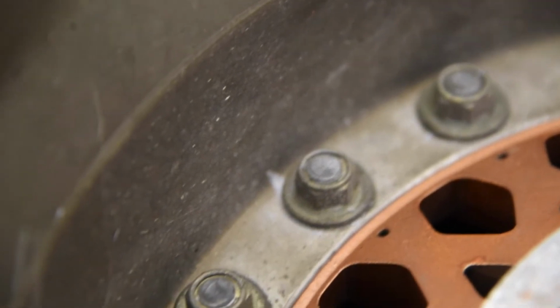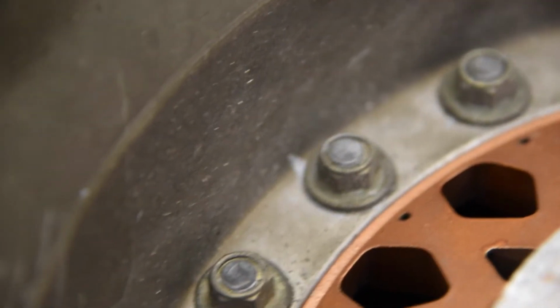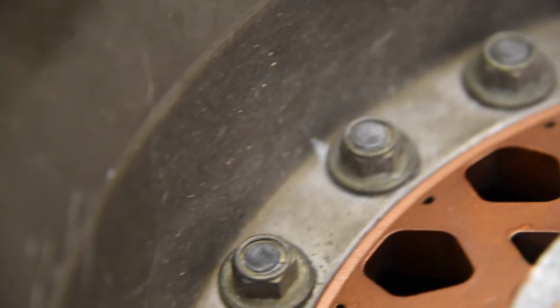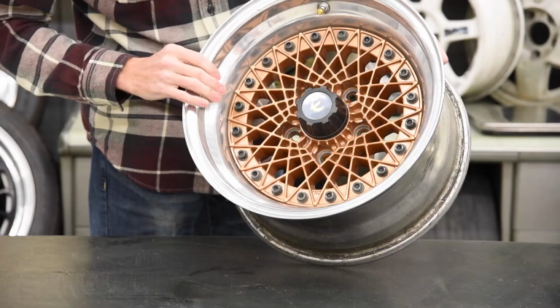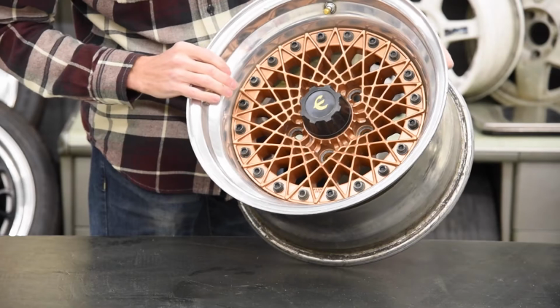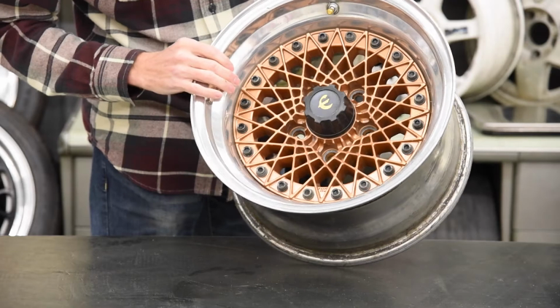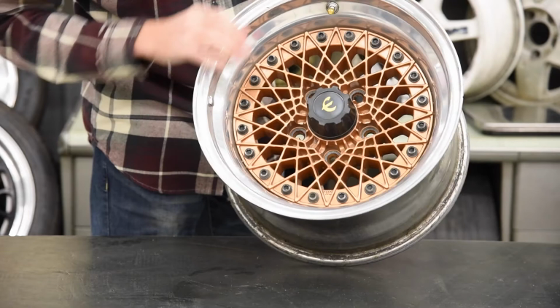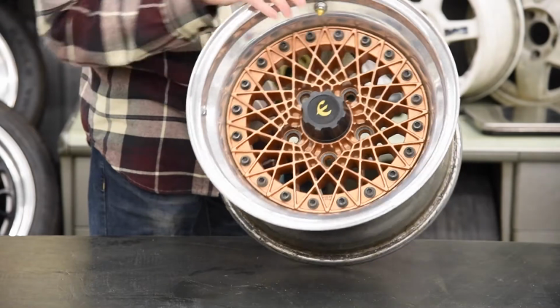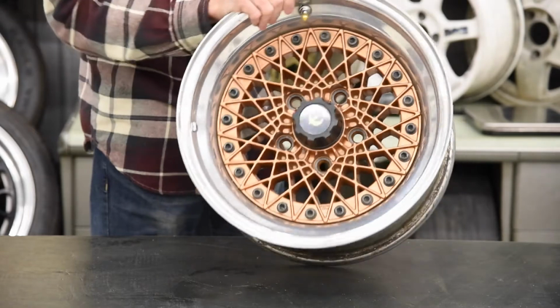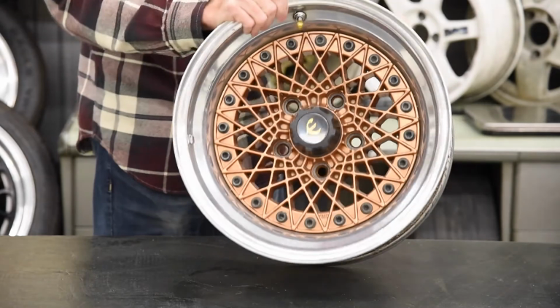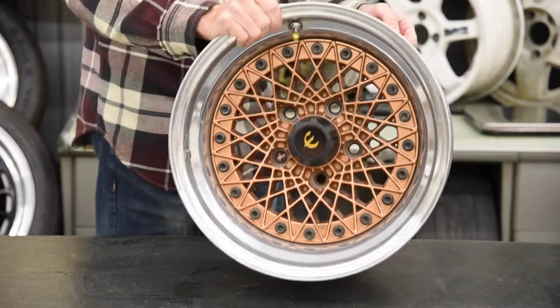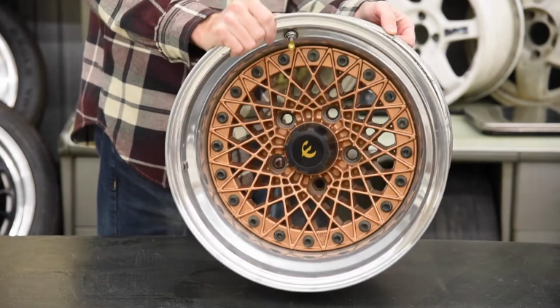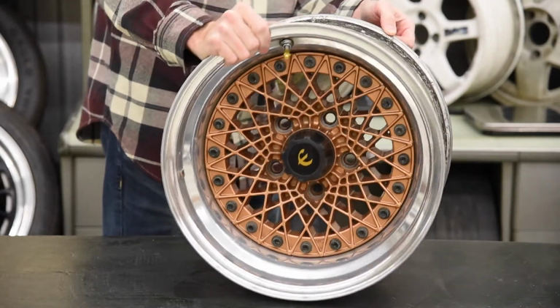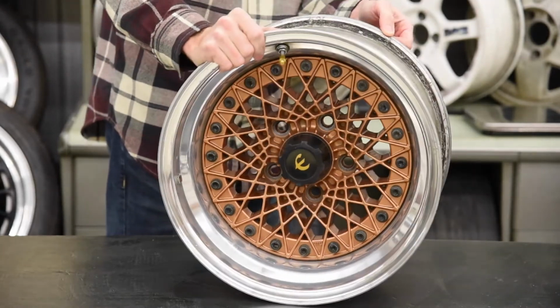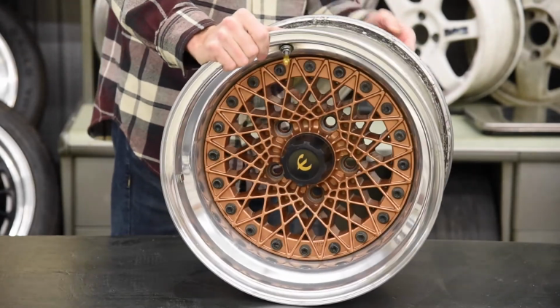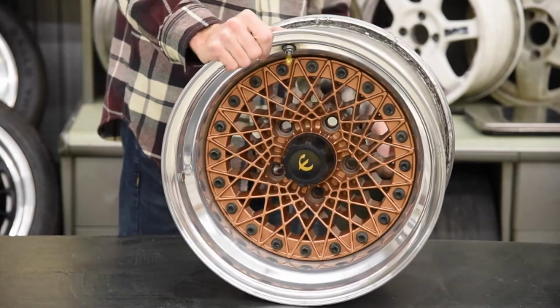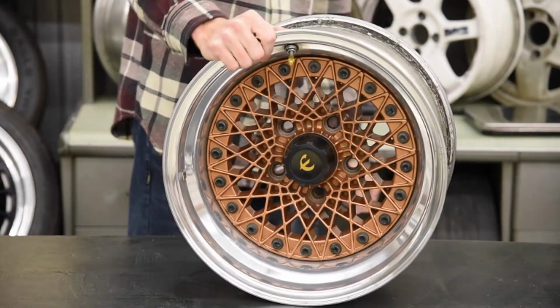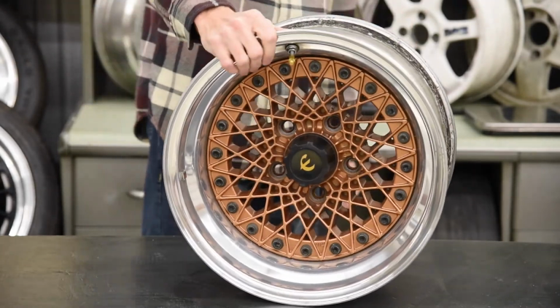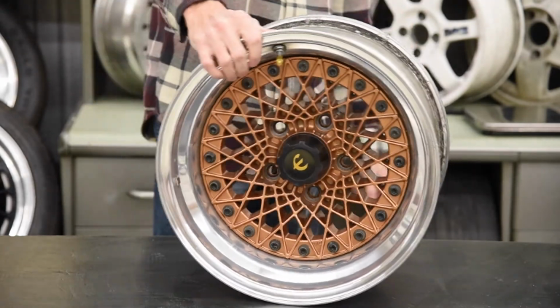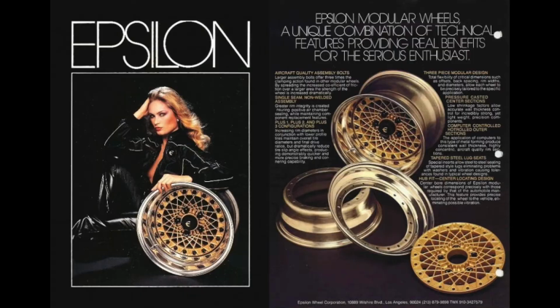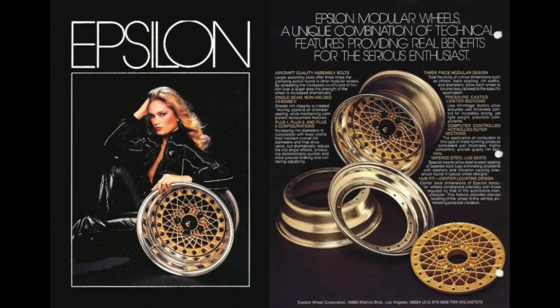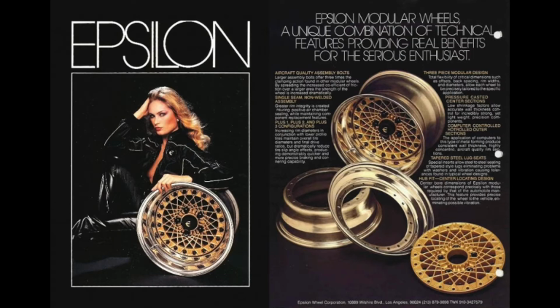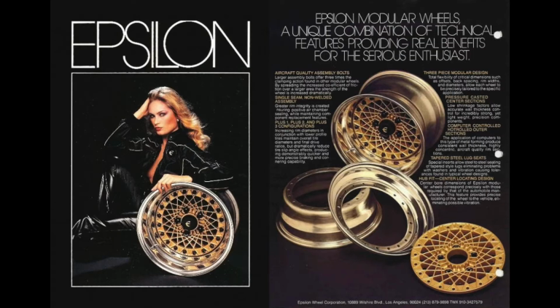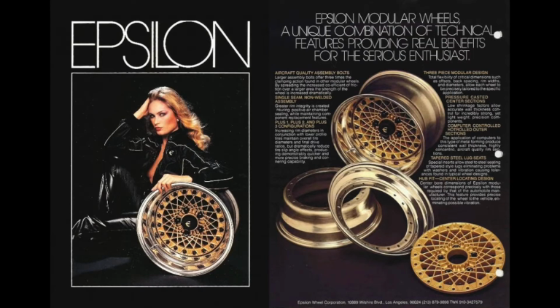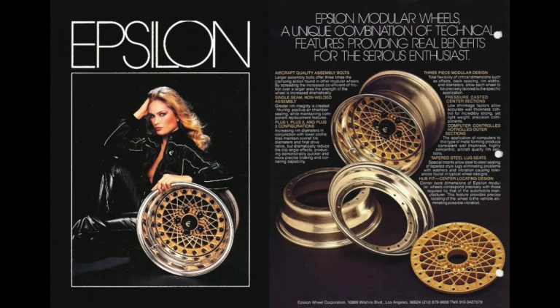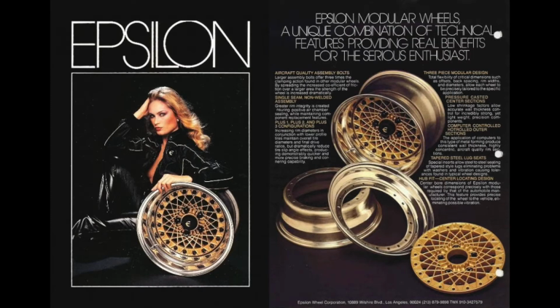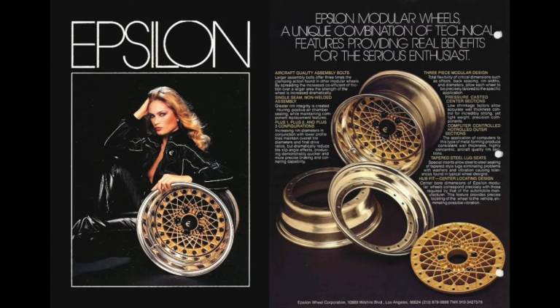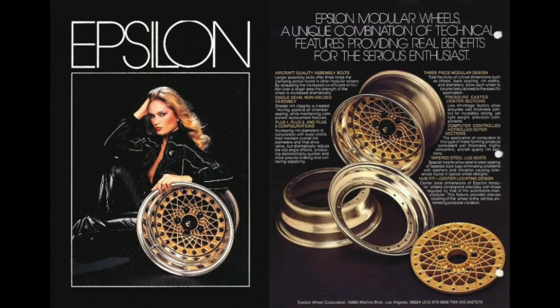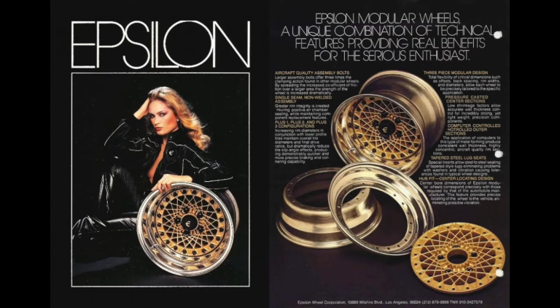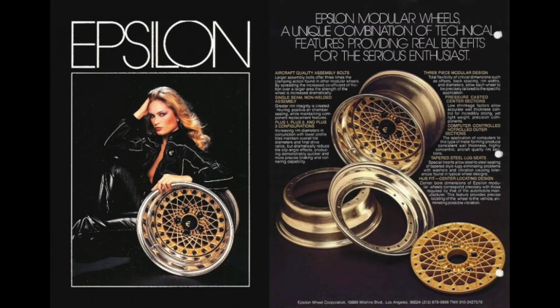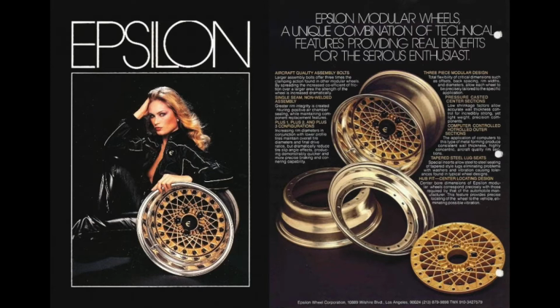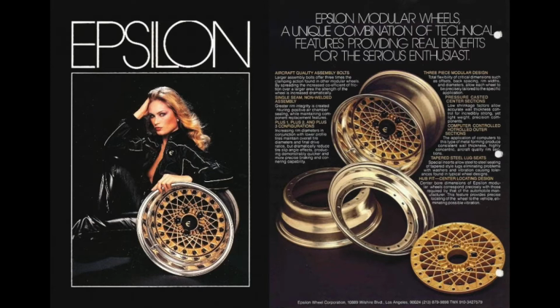There's not a whole lot of info about these on the internet that I can find as far as the history goes. They are no longer in production.